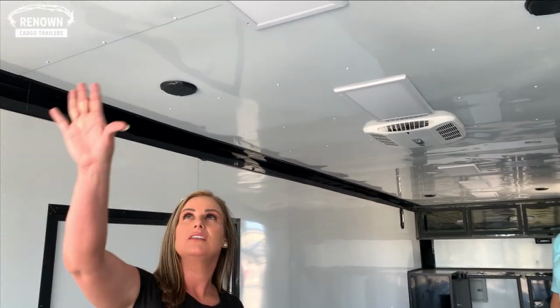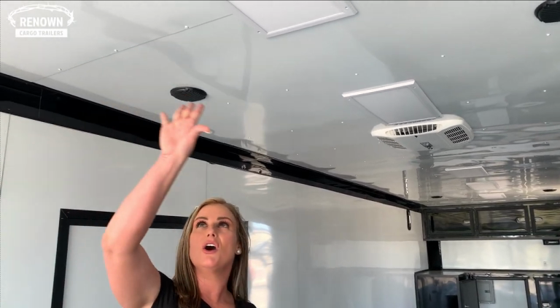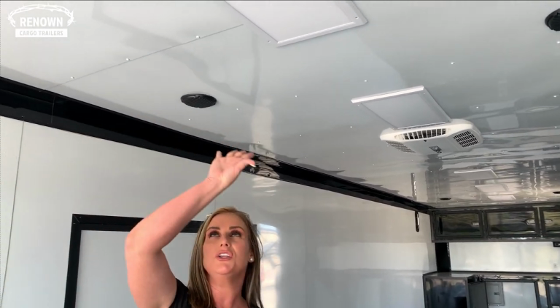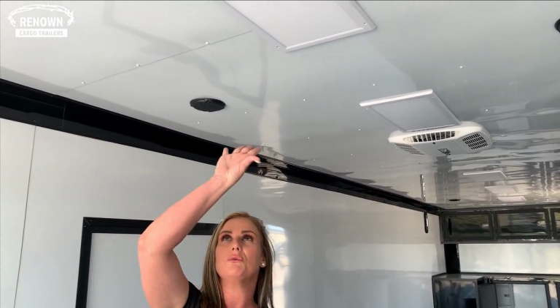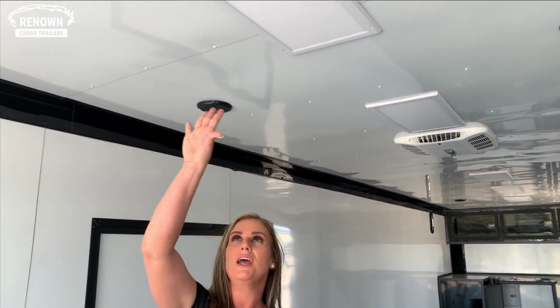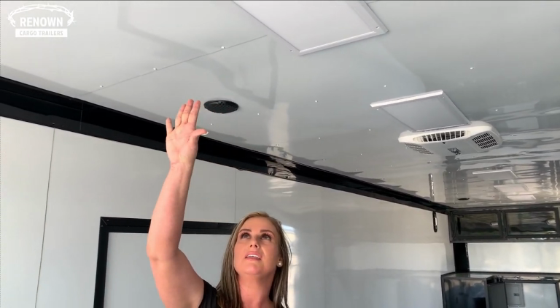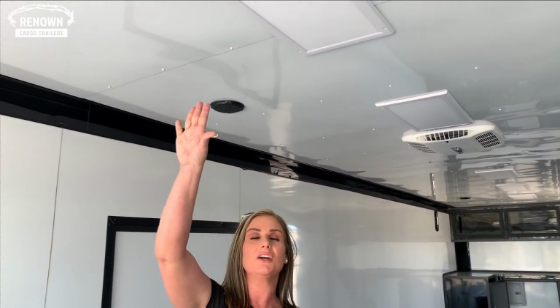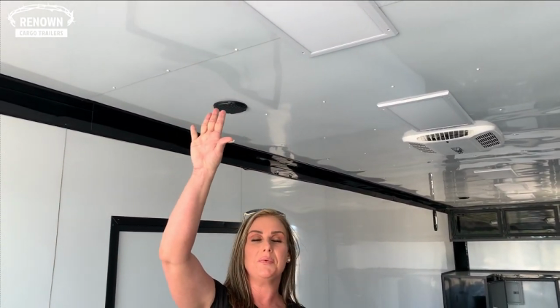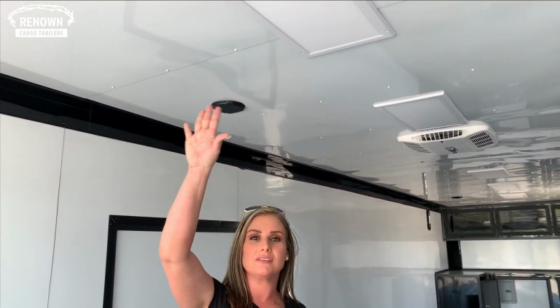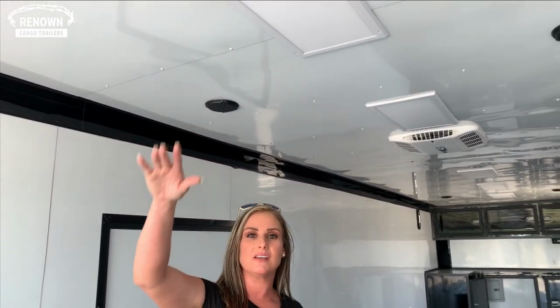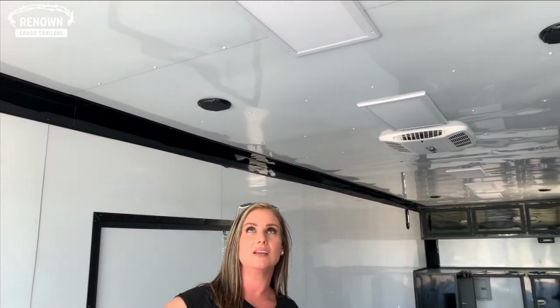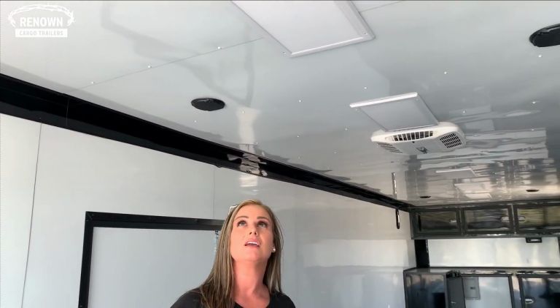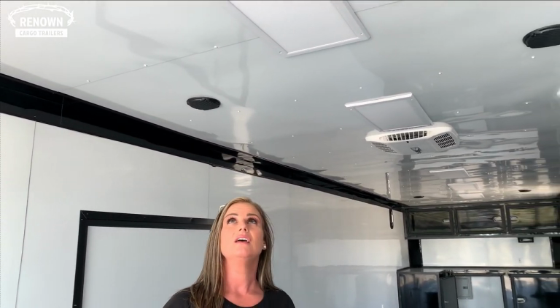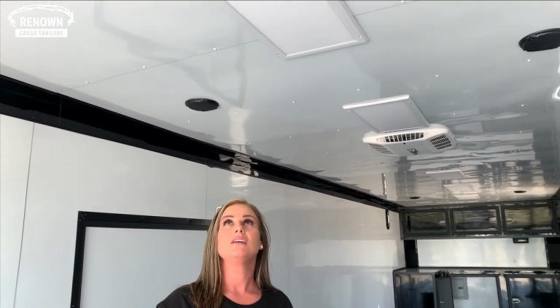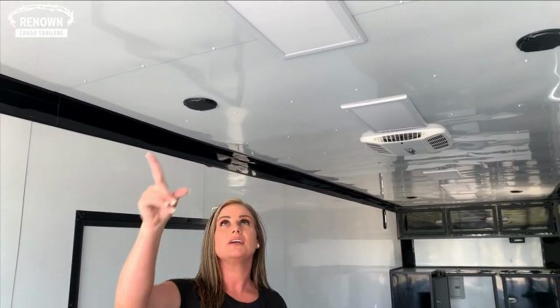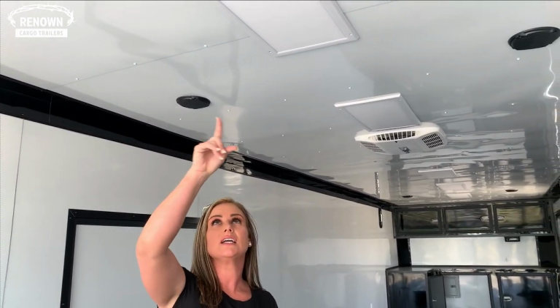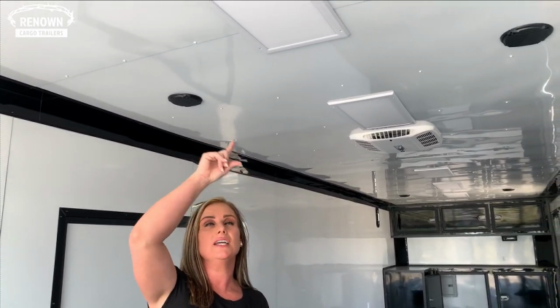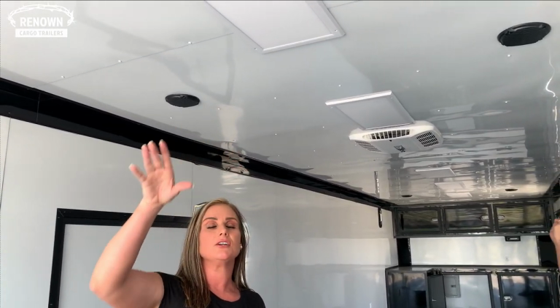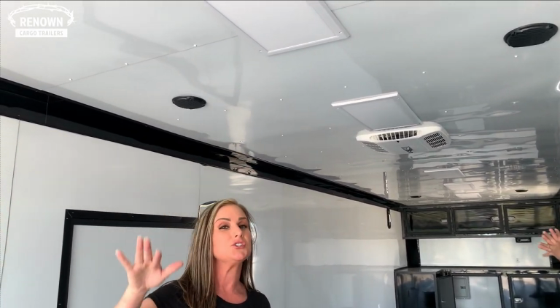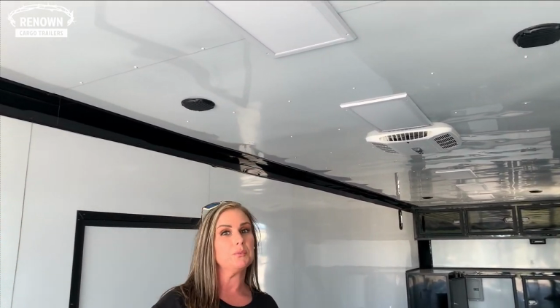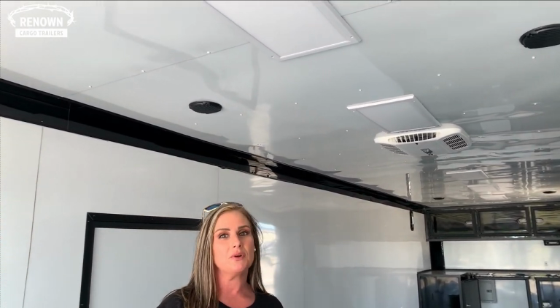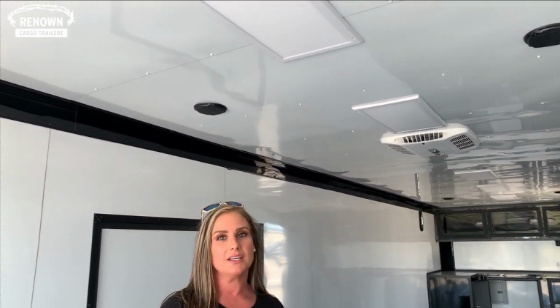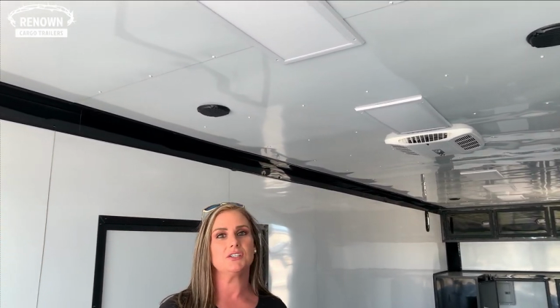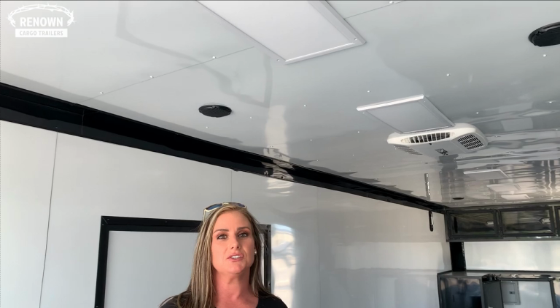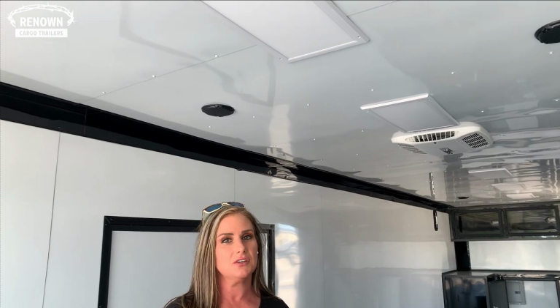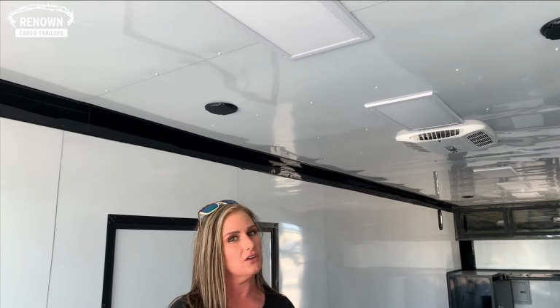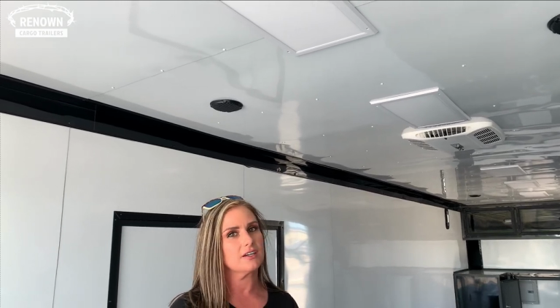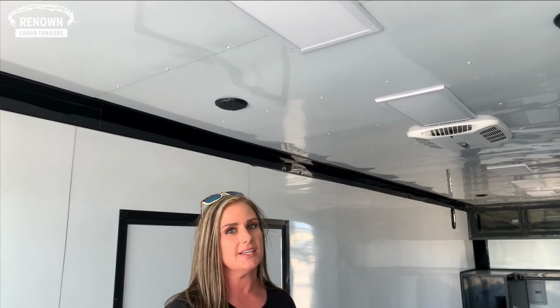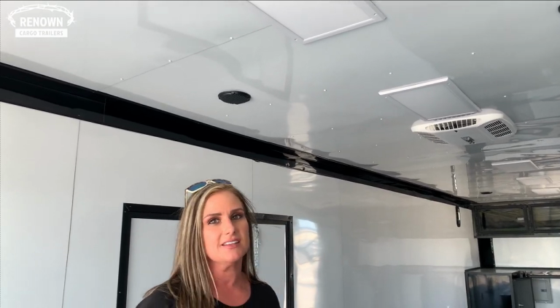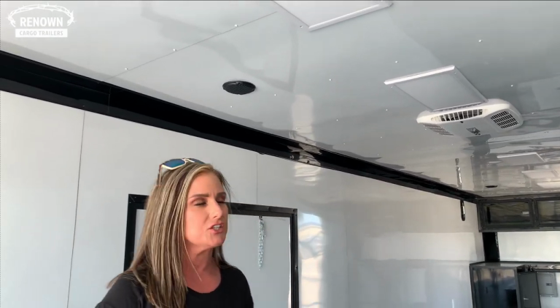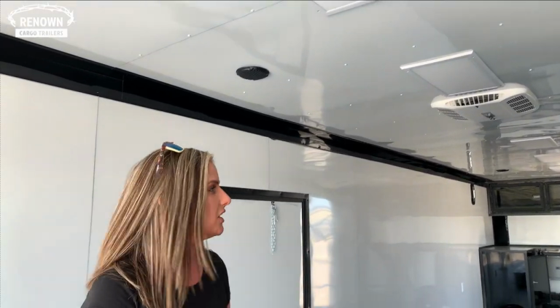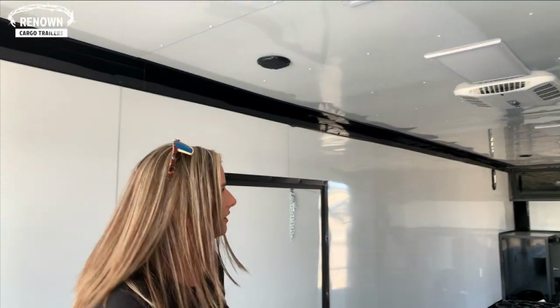The flush mount two-foot LED super bright lights — they're not in your way, they're up in the ceiling. They're very clean and super bright, so no dark days in this trailer.